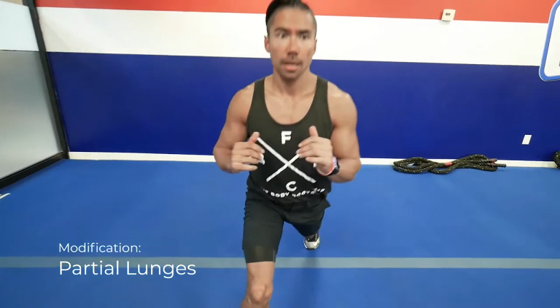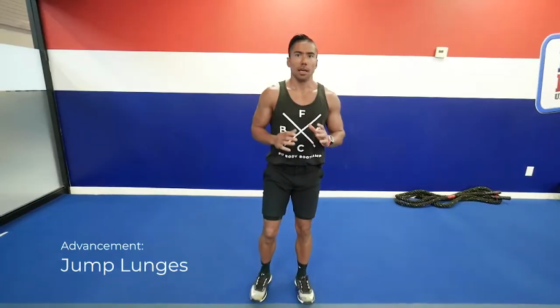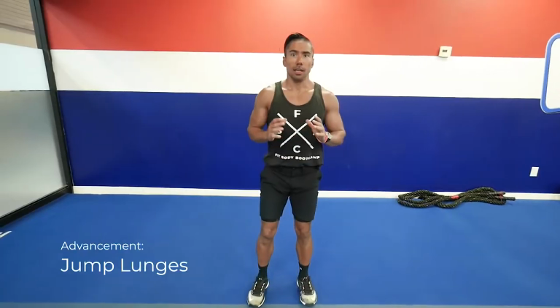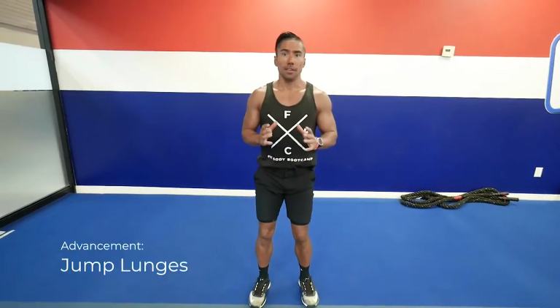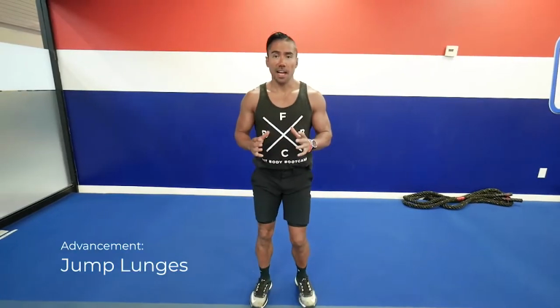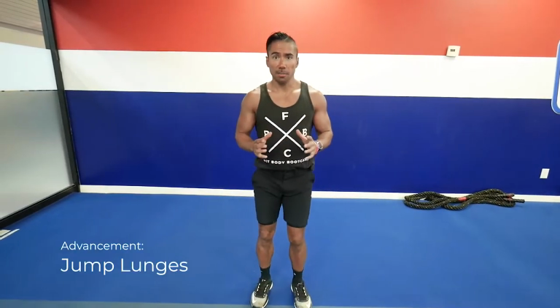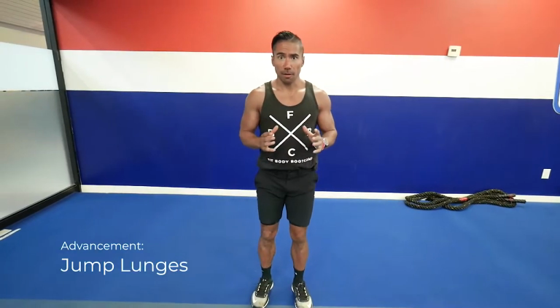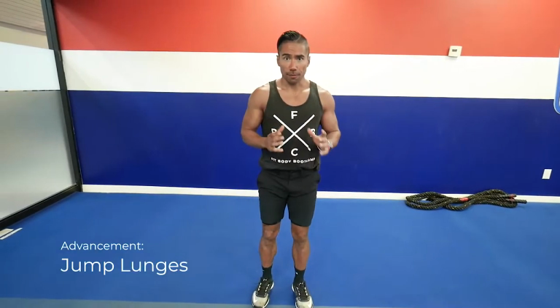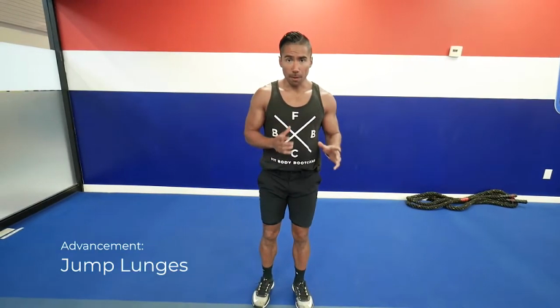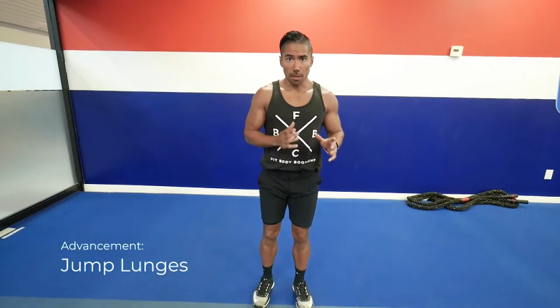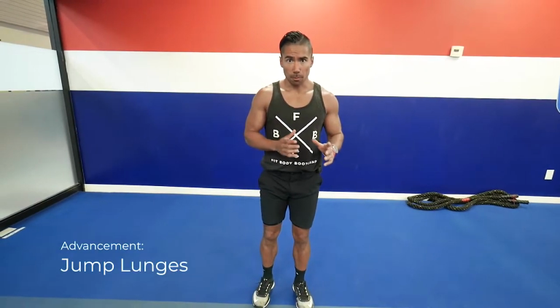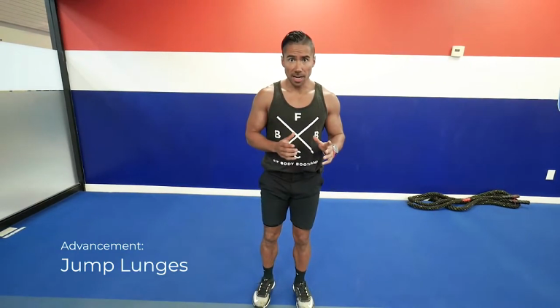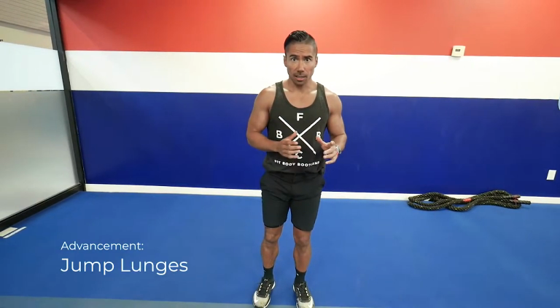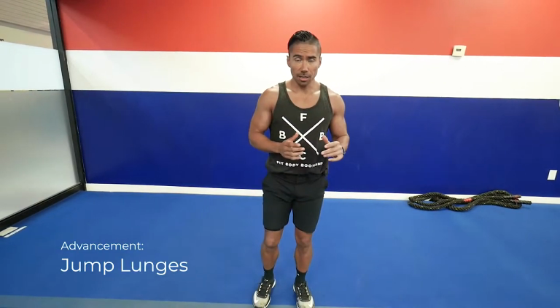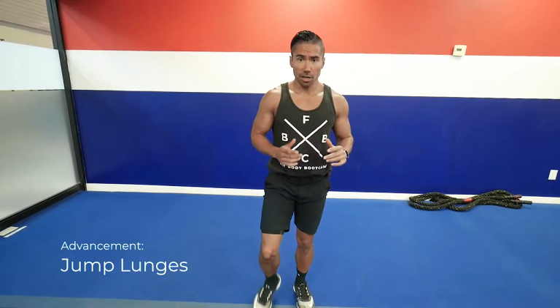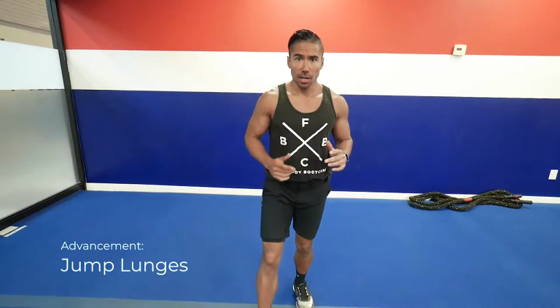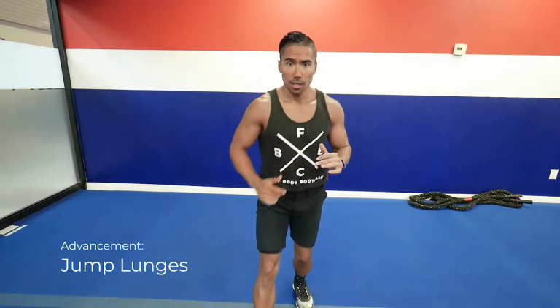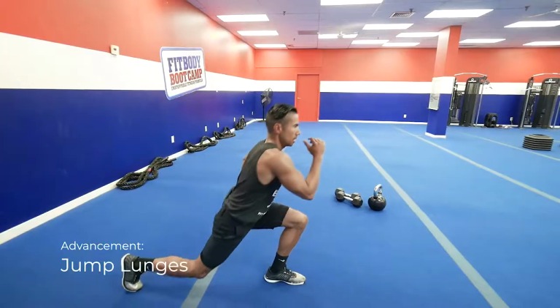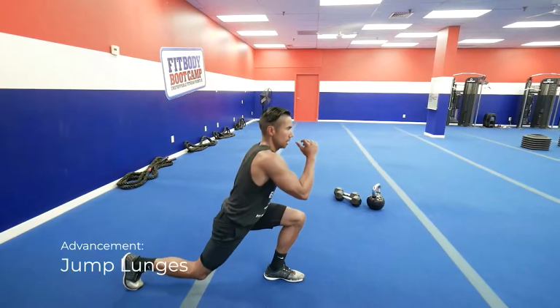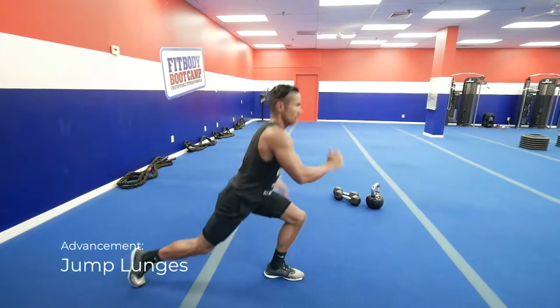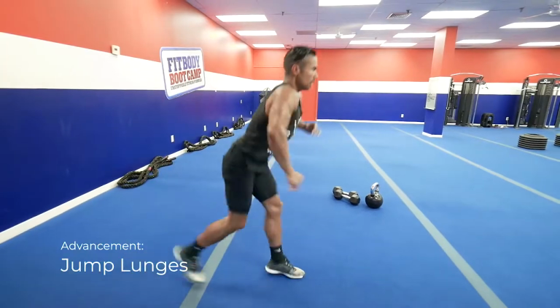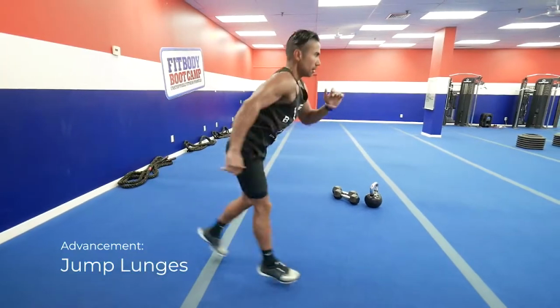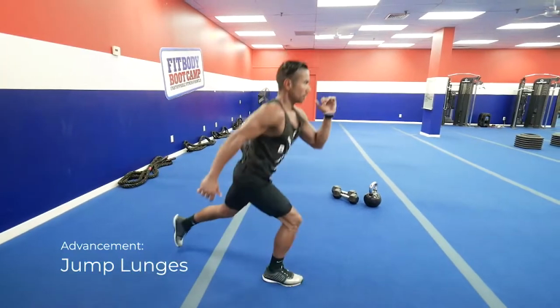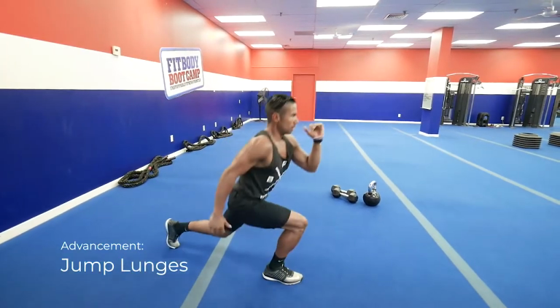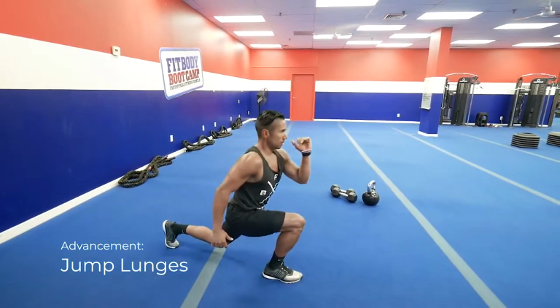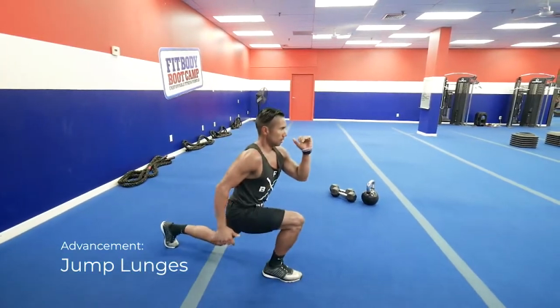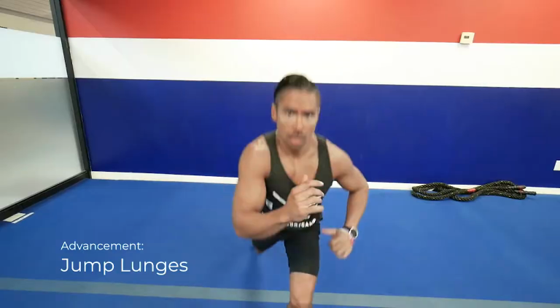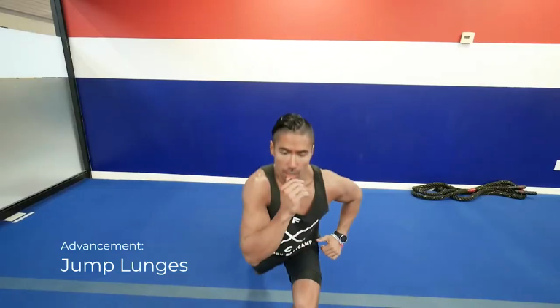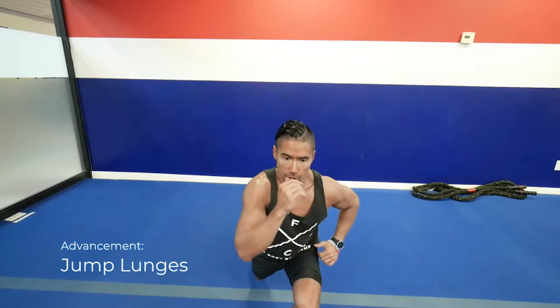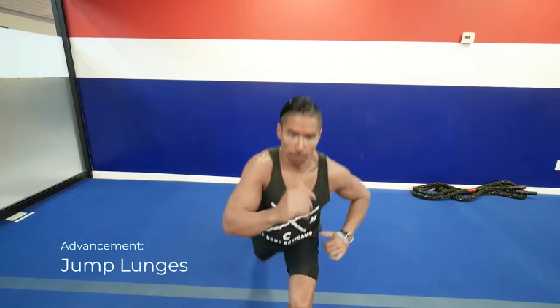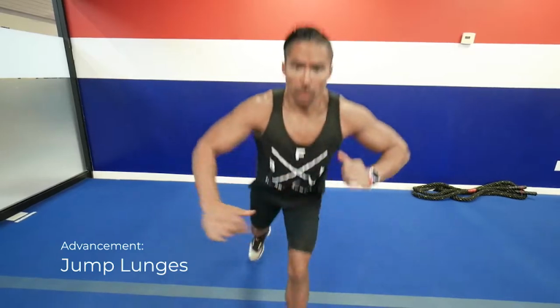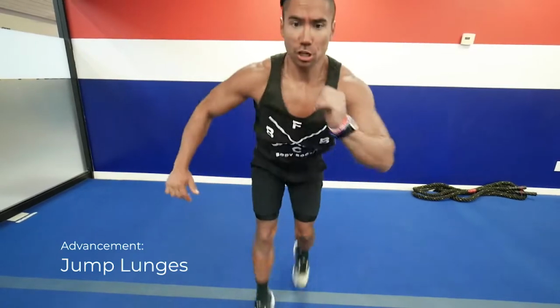An advancement from the weighted lunge is to go down and perform a jump lunge.